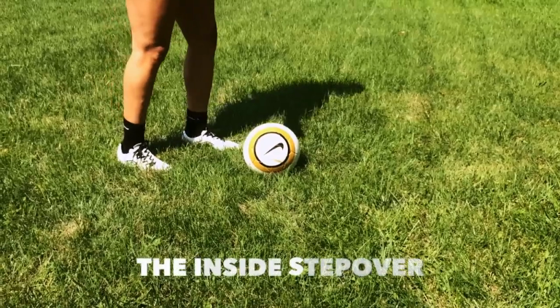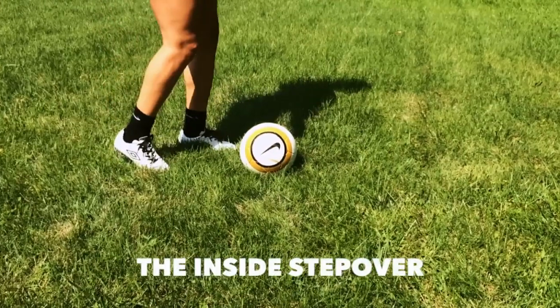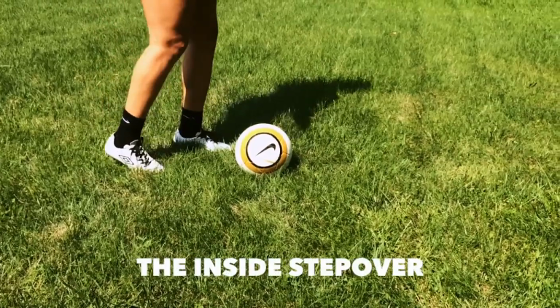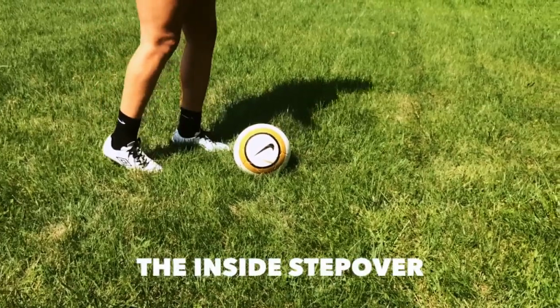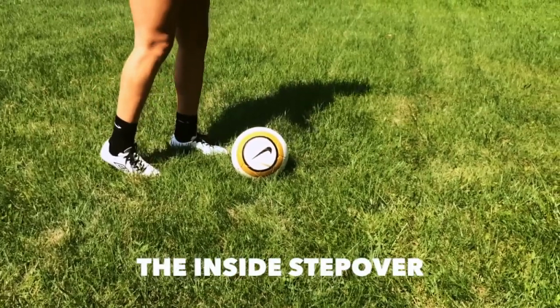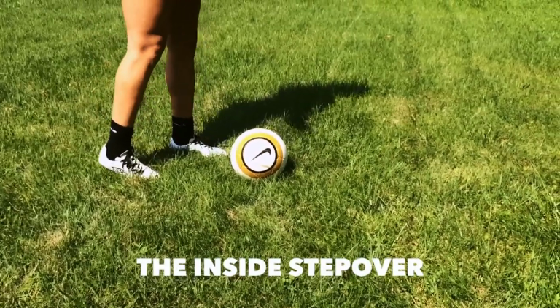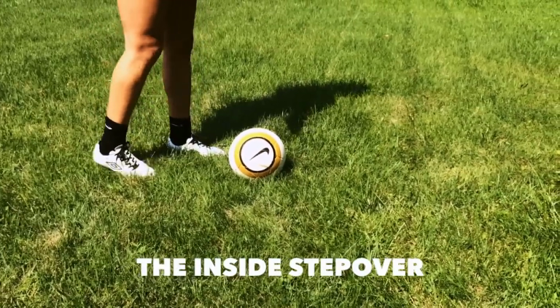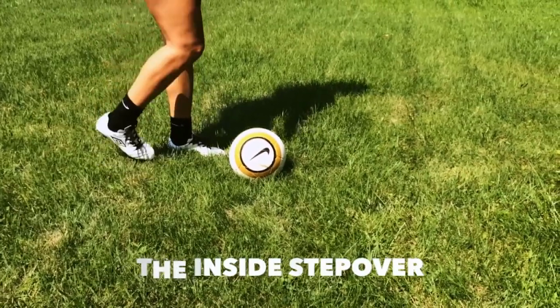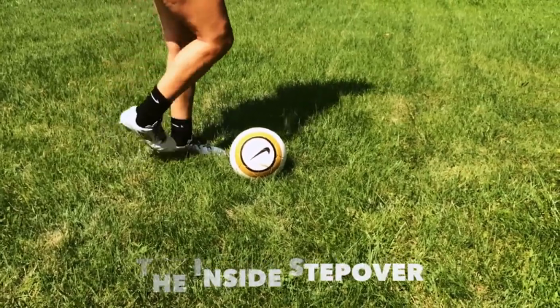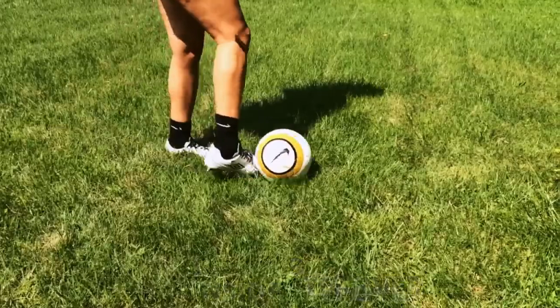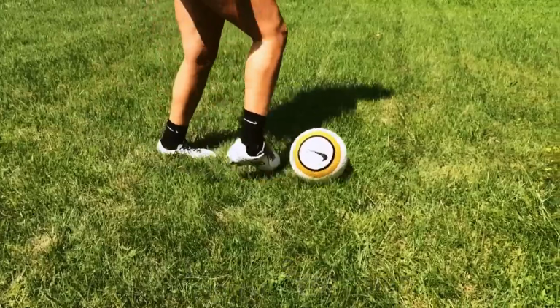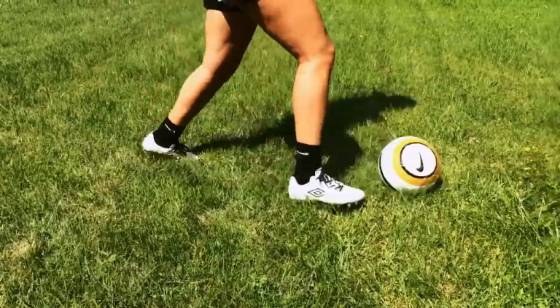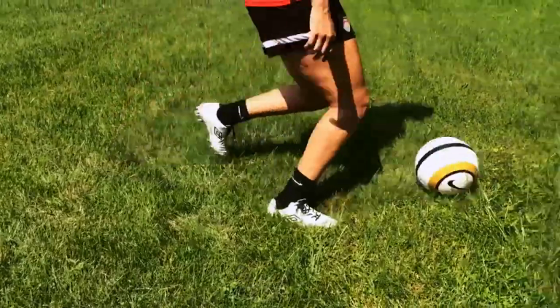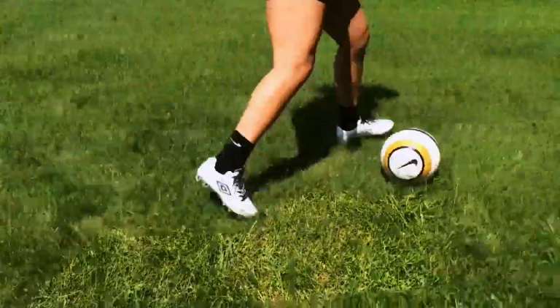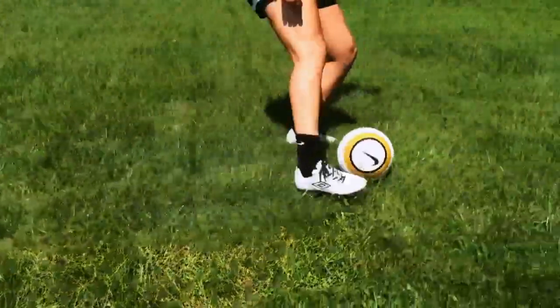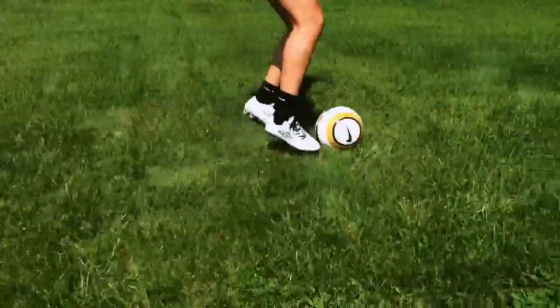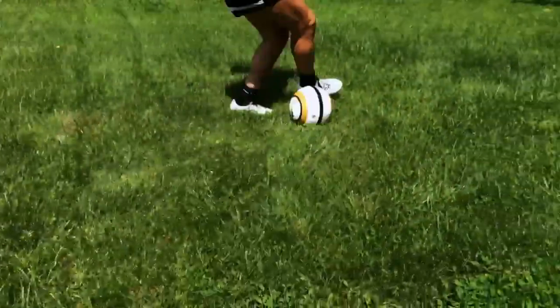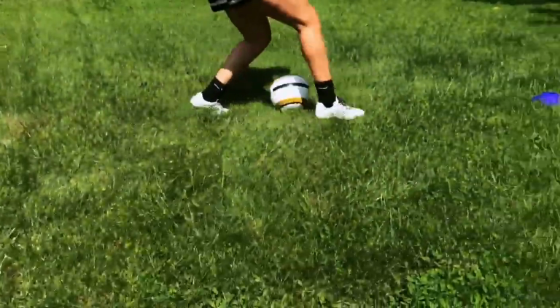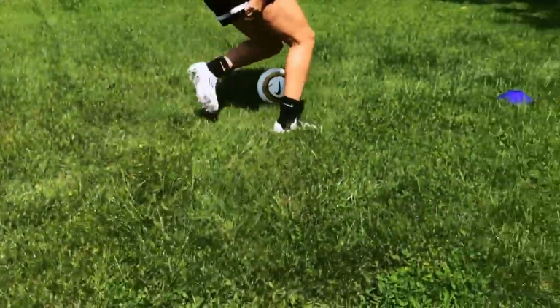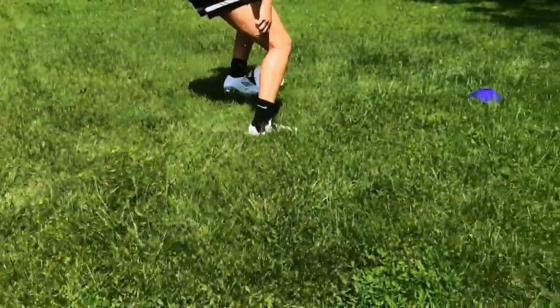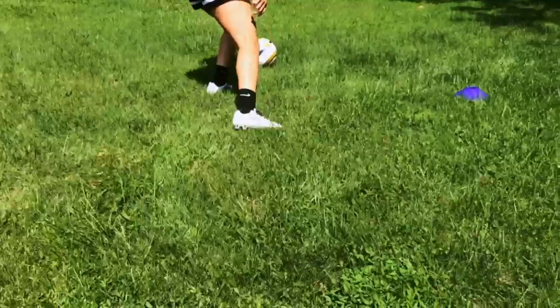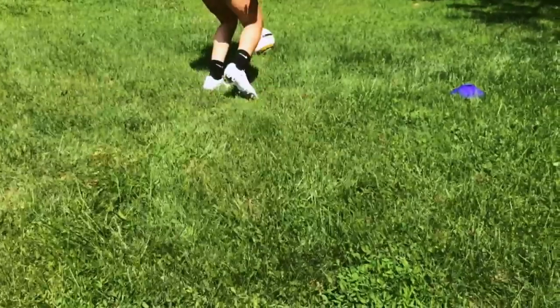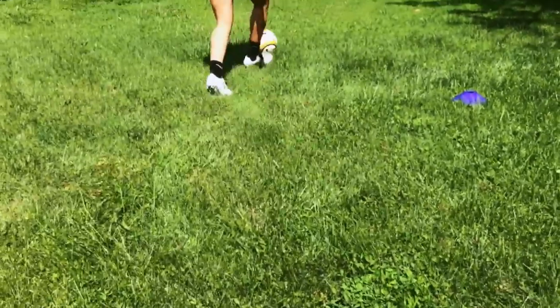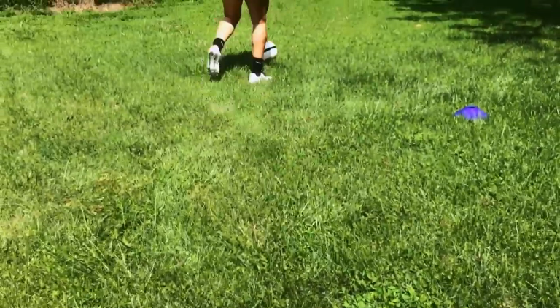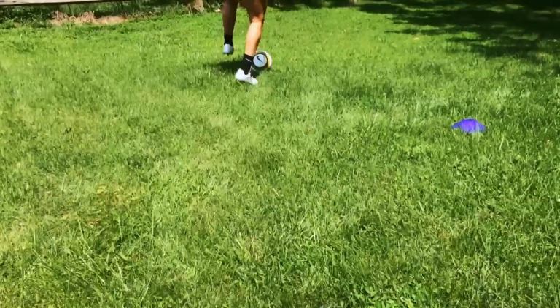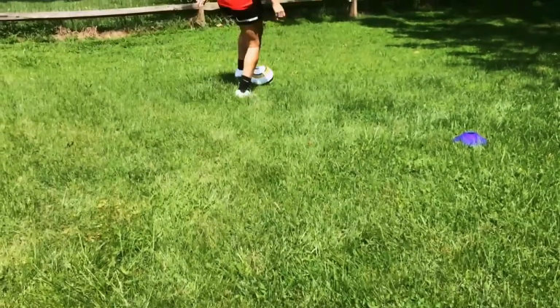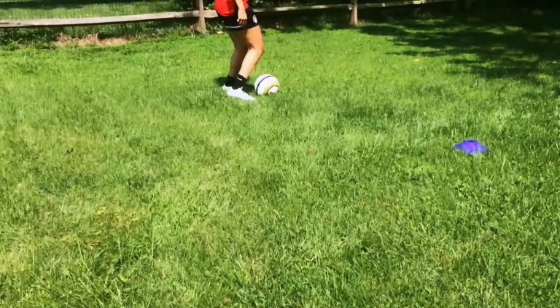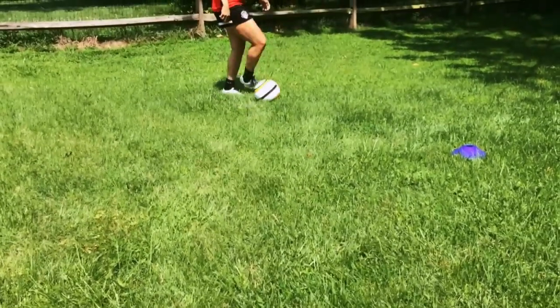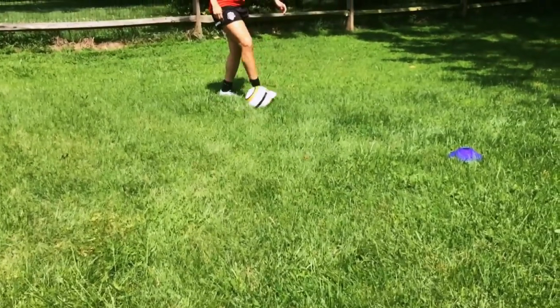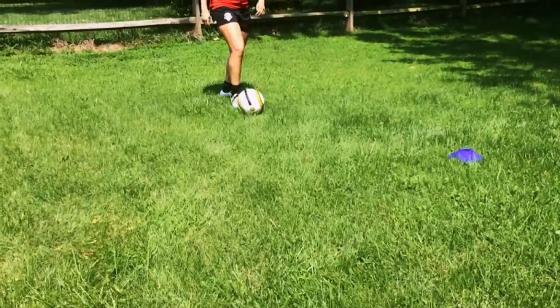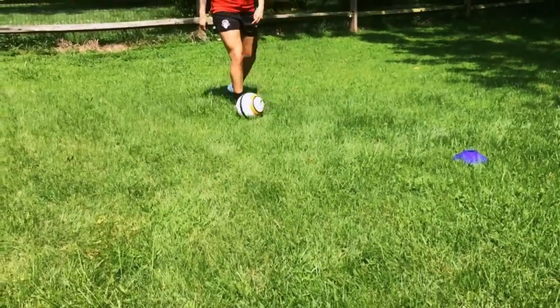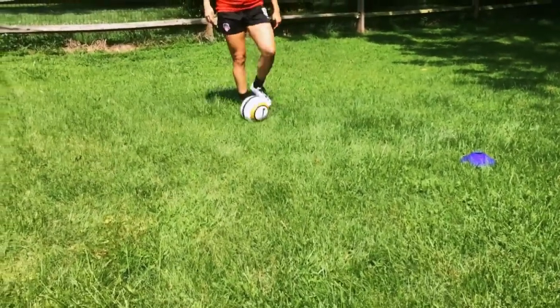So on the inside step over, you're going to dribble, take a few touches, drag it with the inside step over, cut with the outside of your foot.